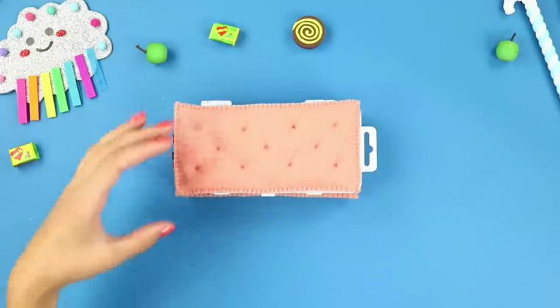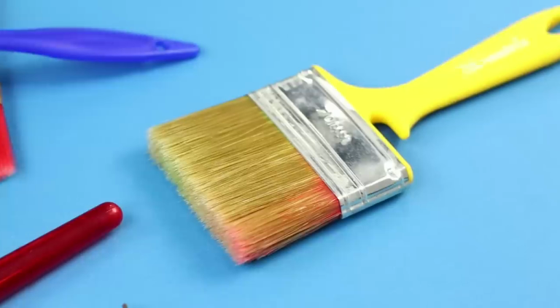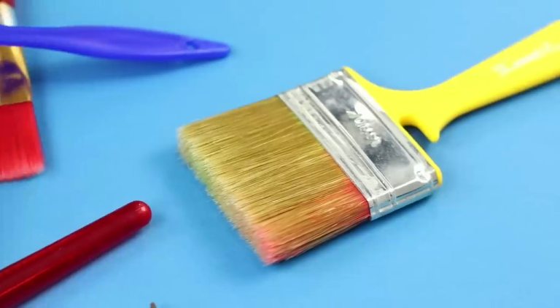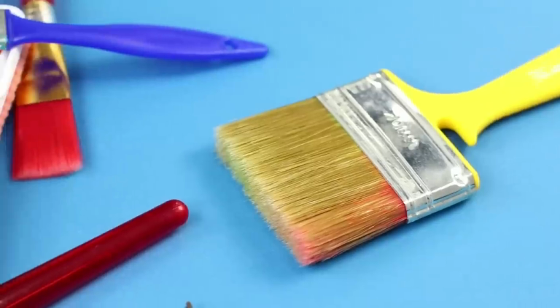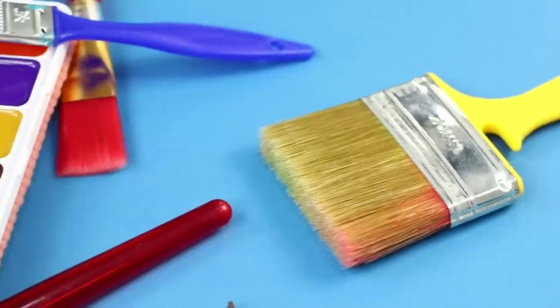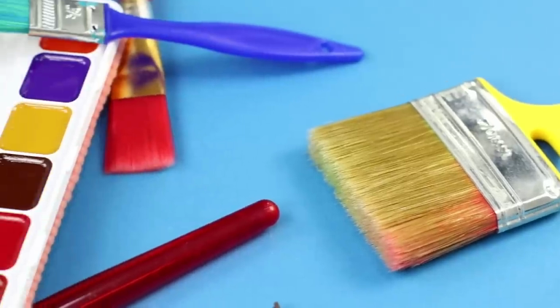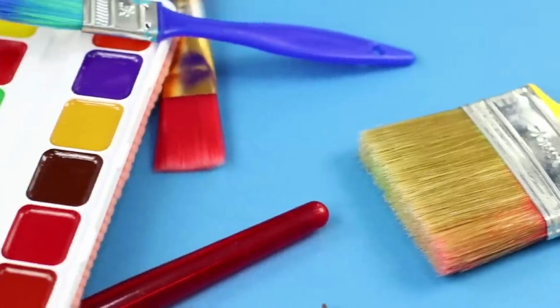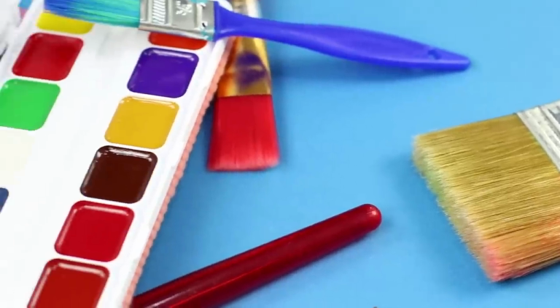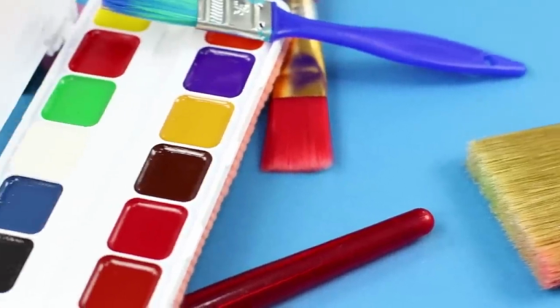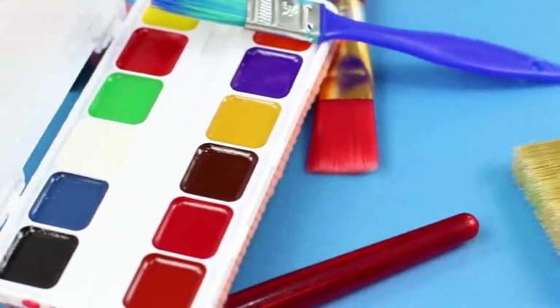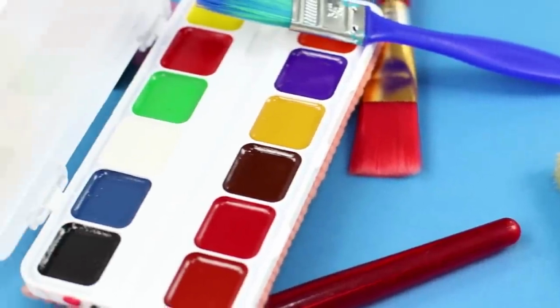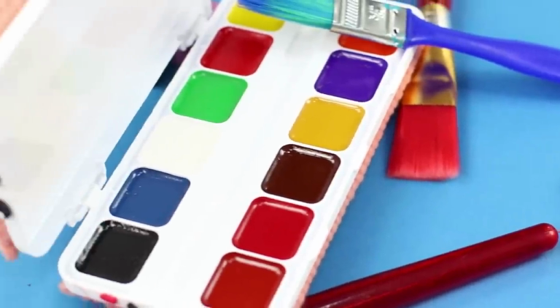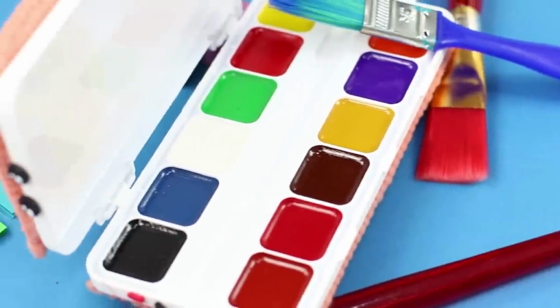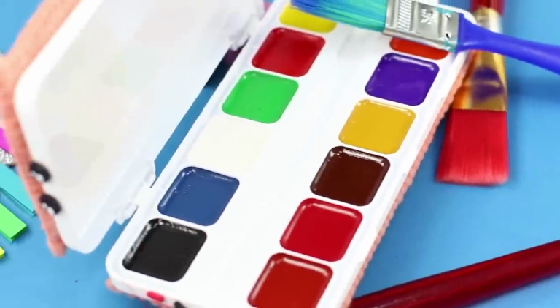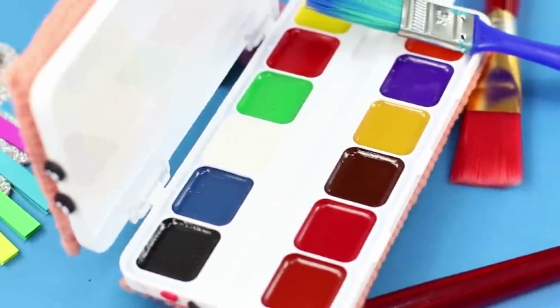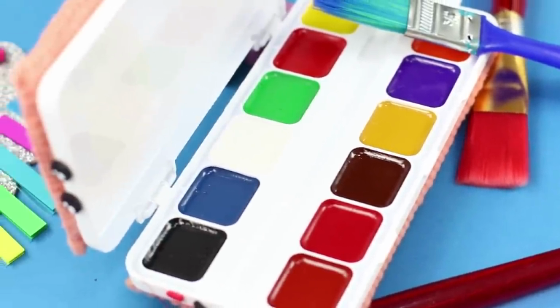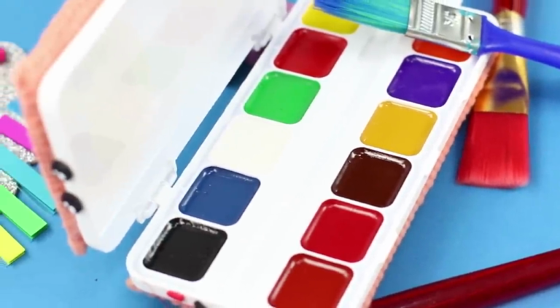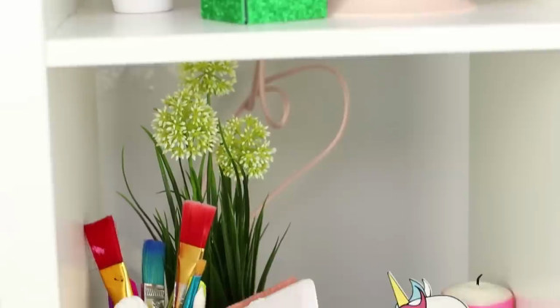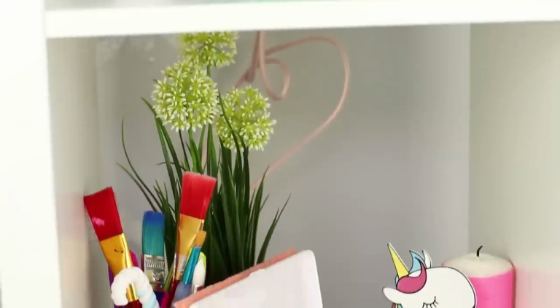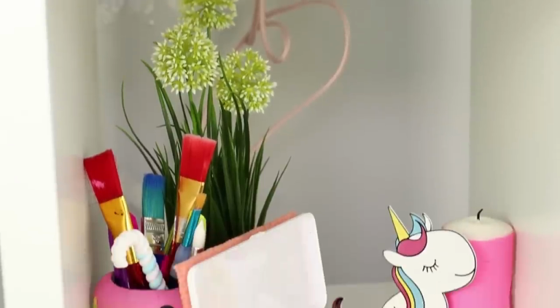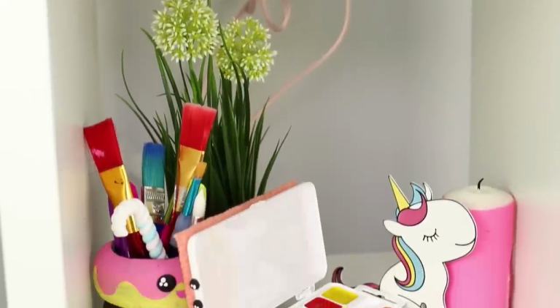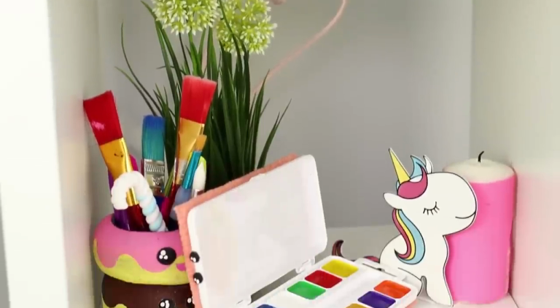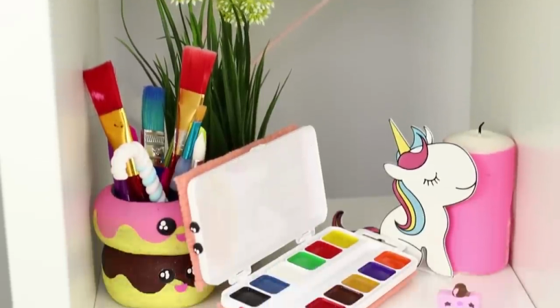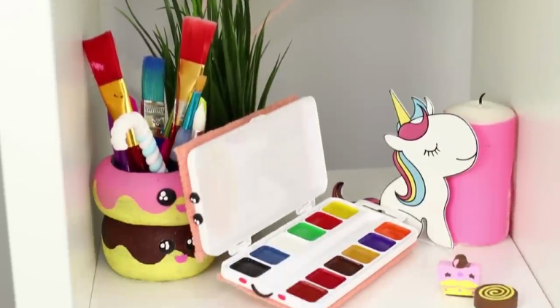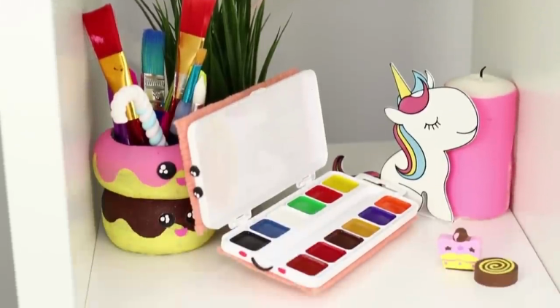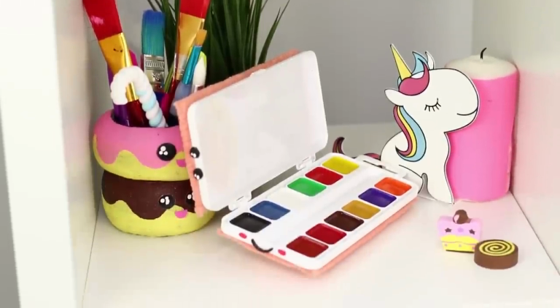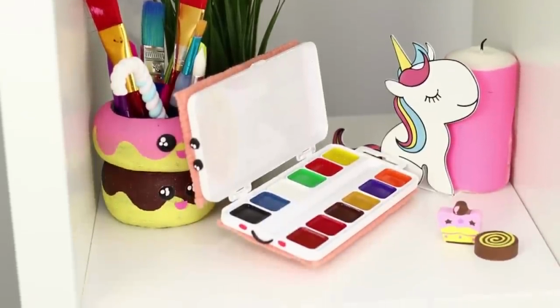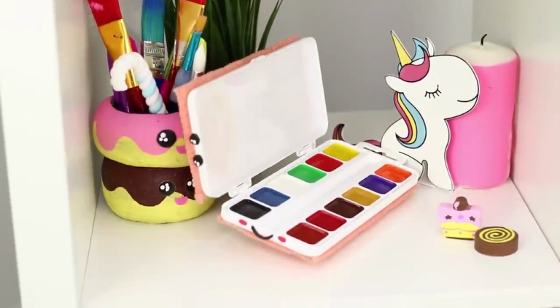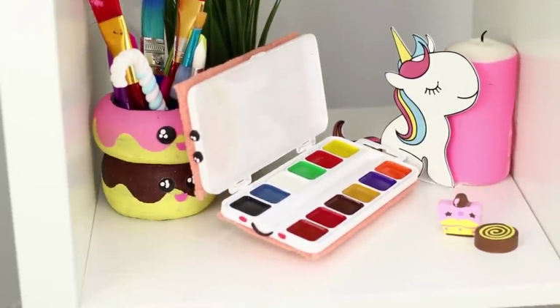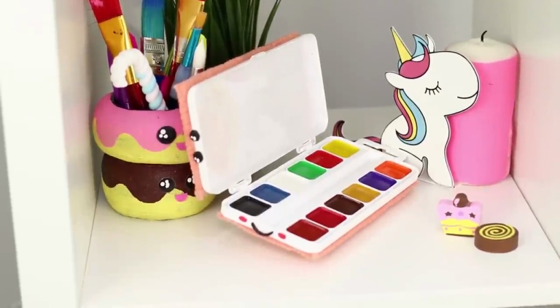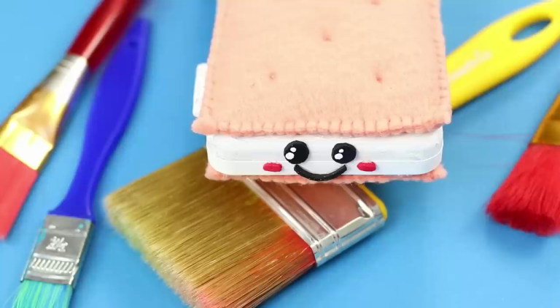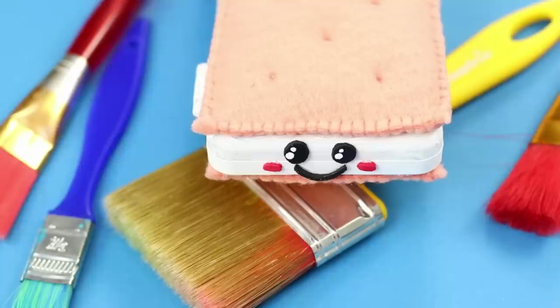Want some cookies with your paint? A real cookie sounds great right about now!